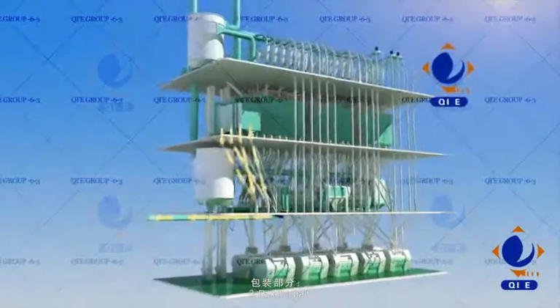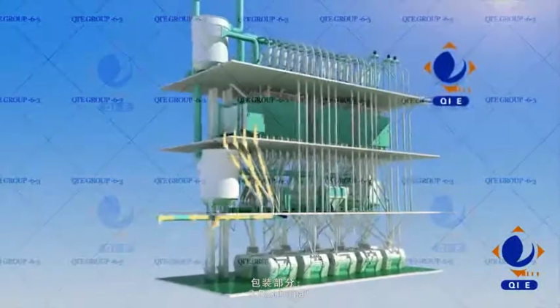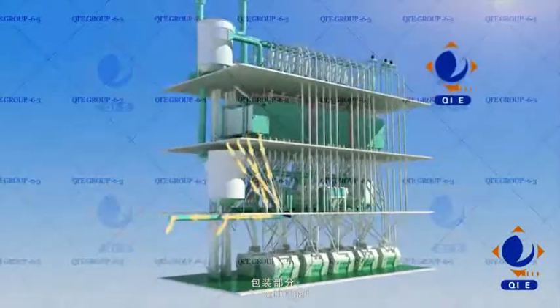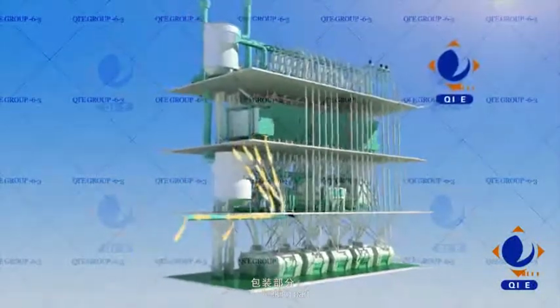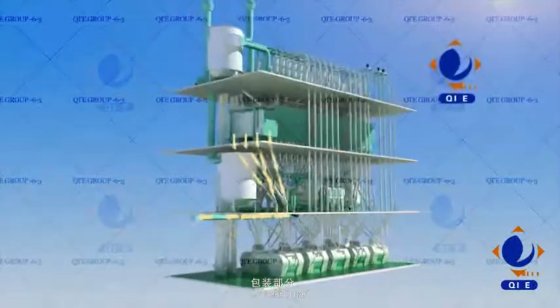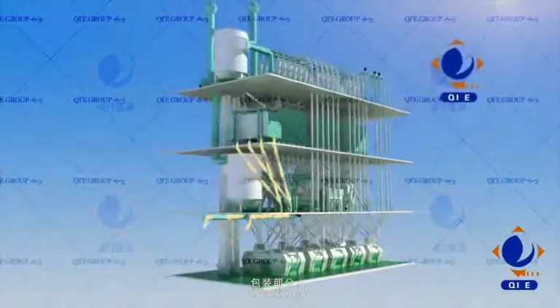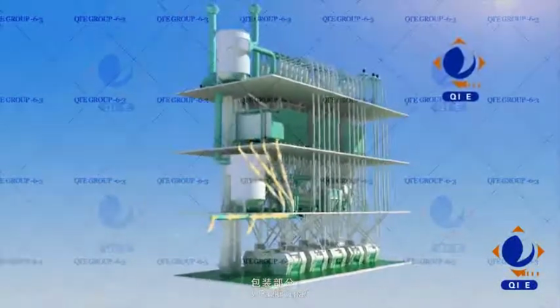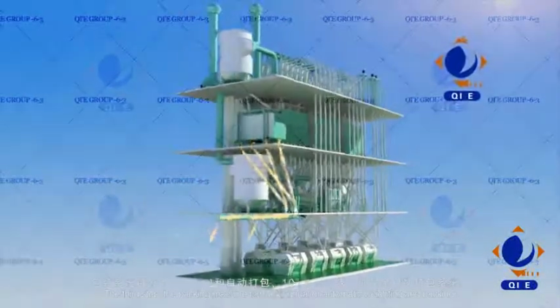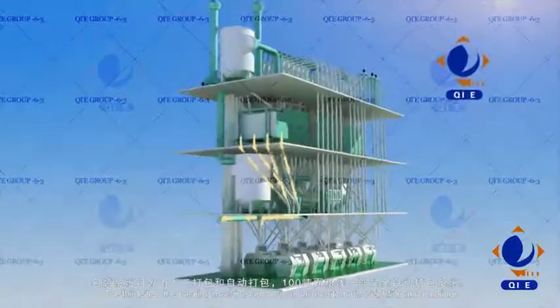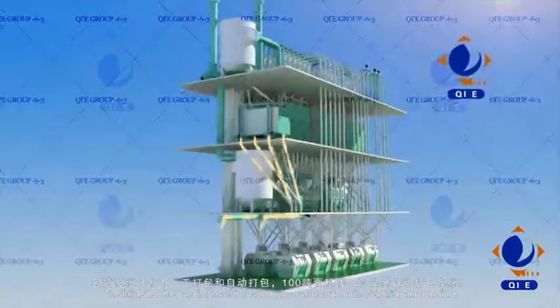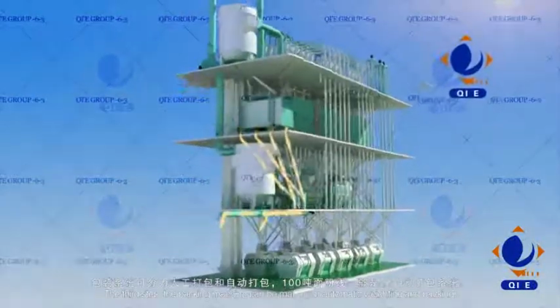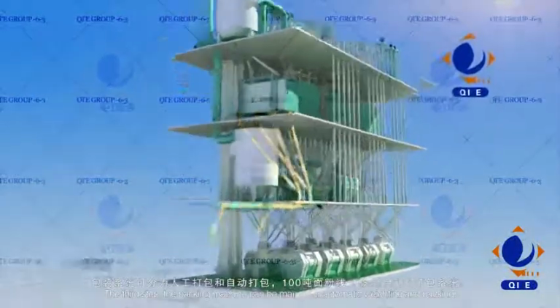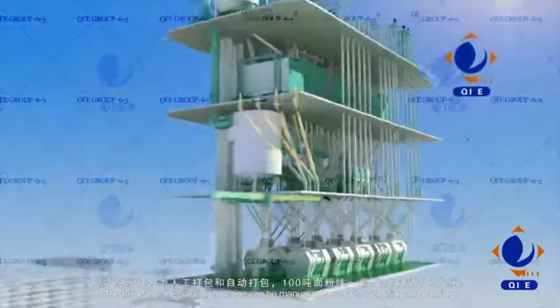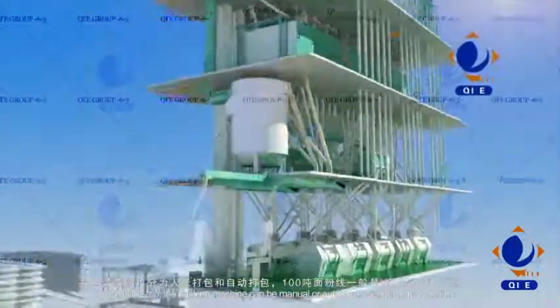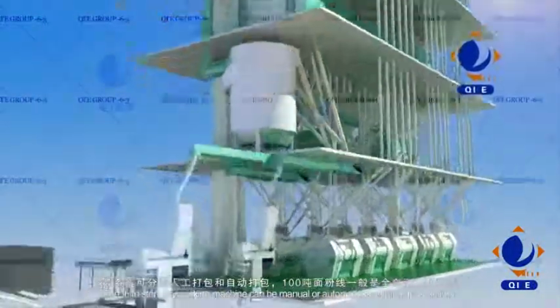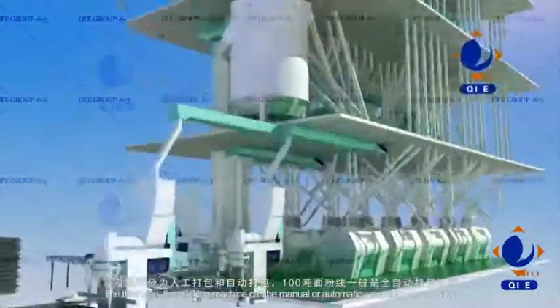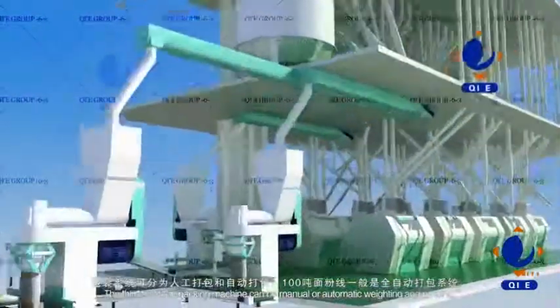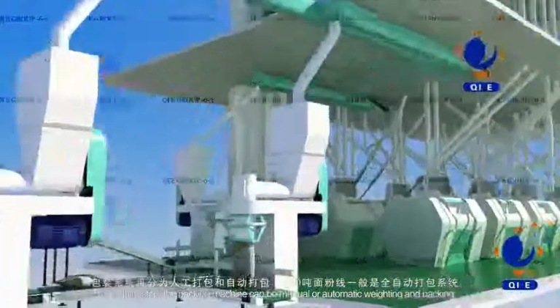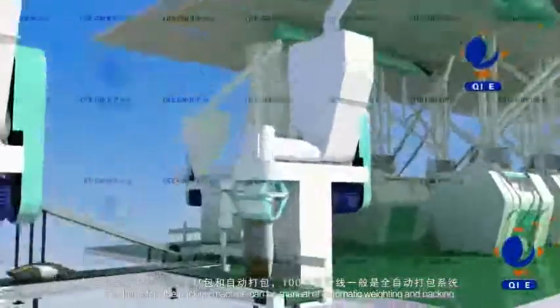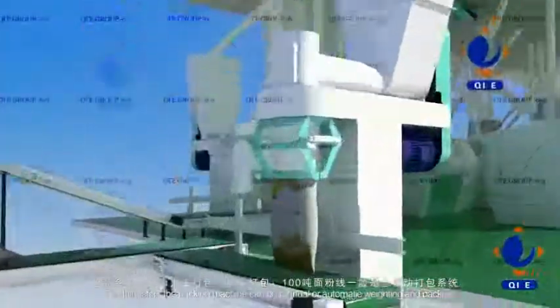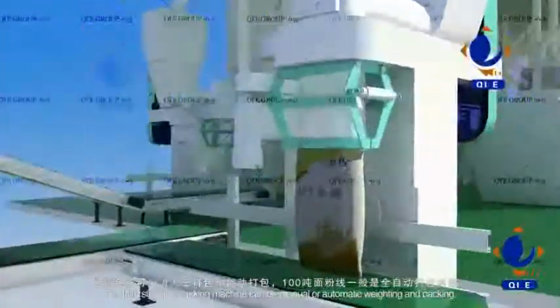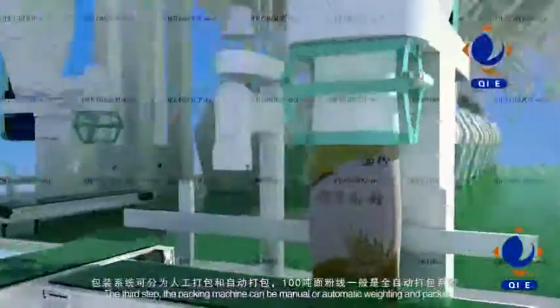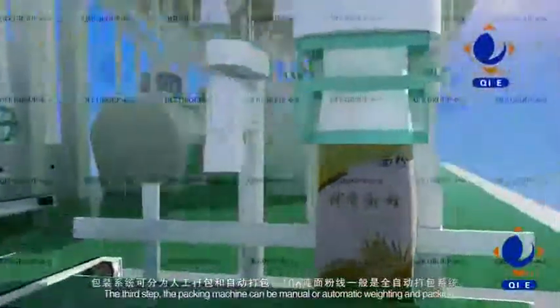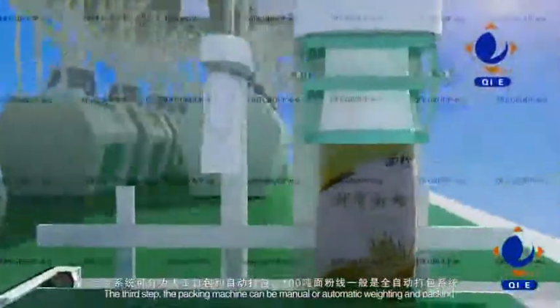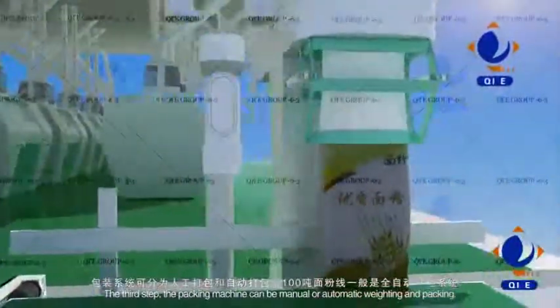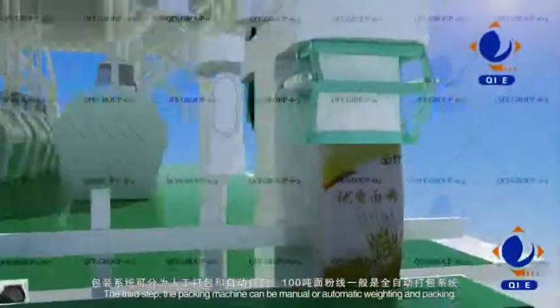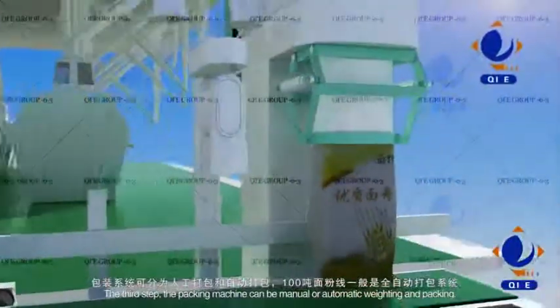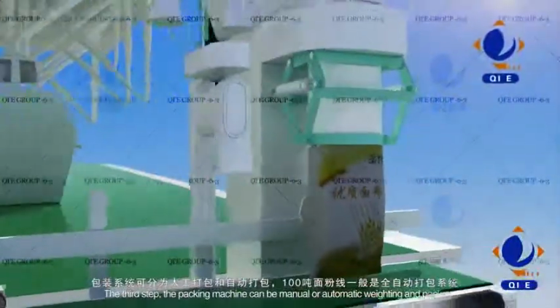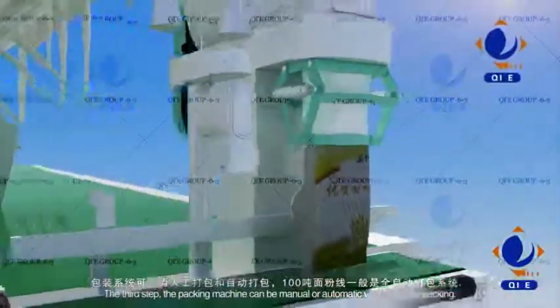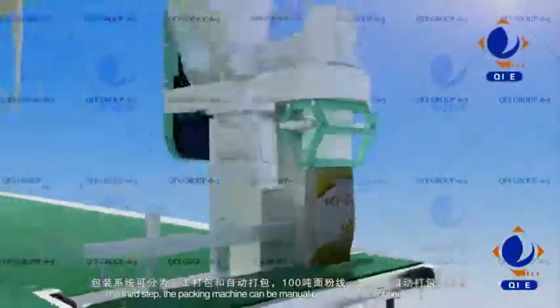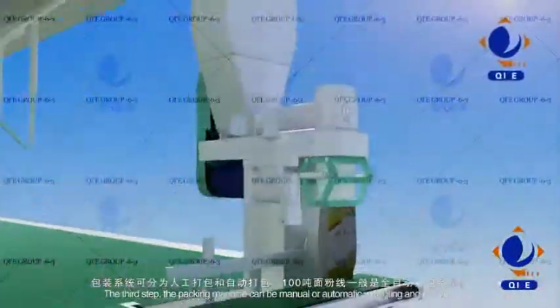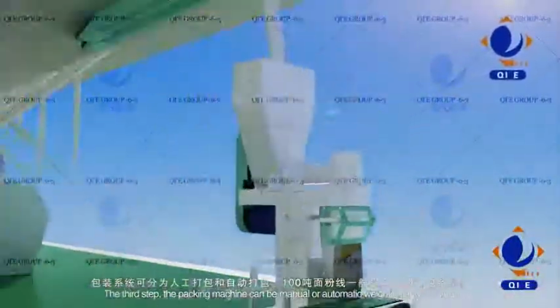Packing part: the packing machine can be manual or automatic weighing and packing.